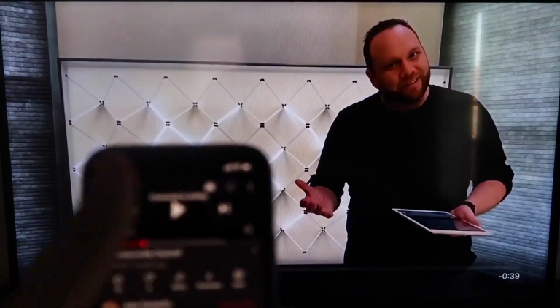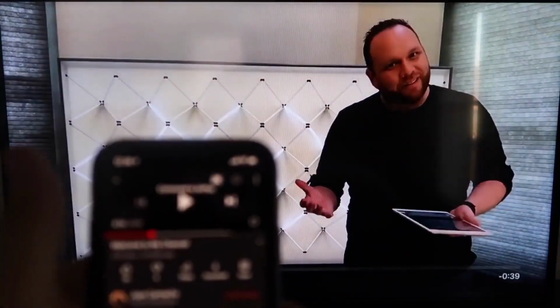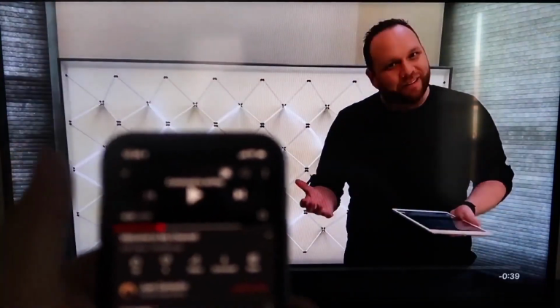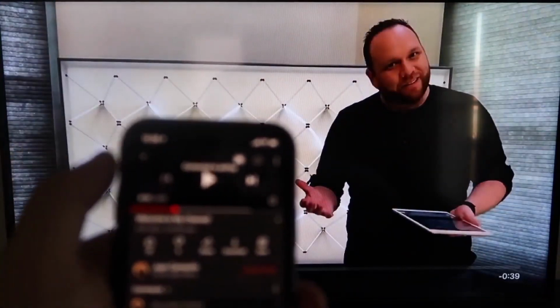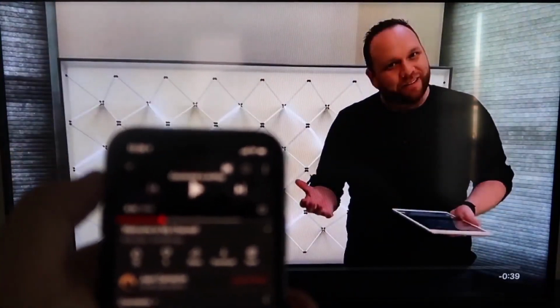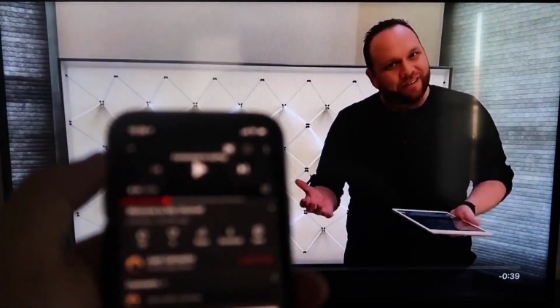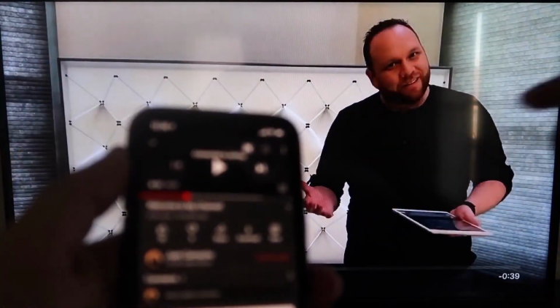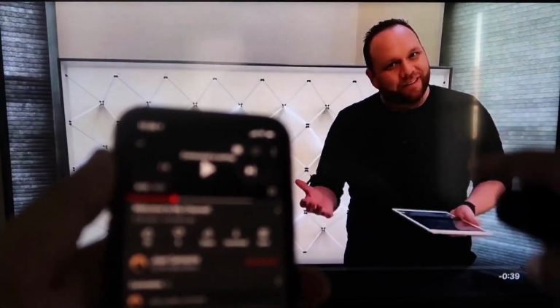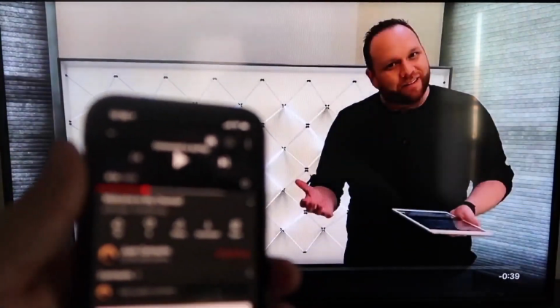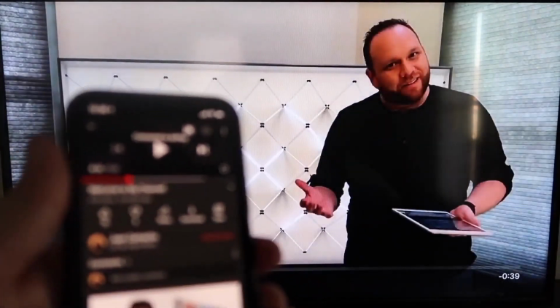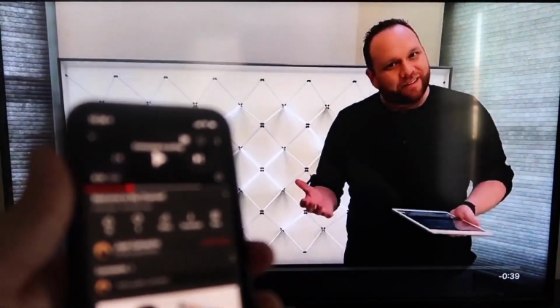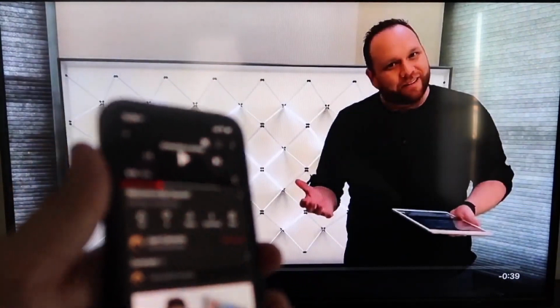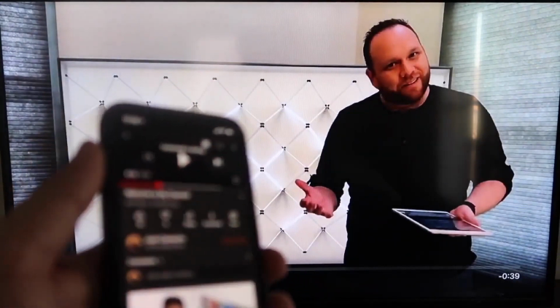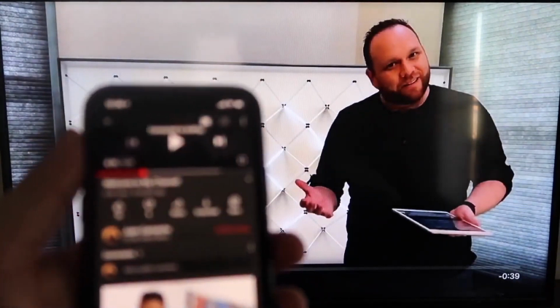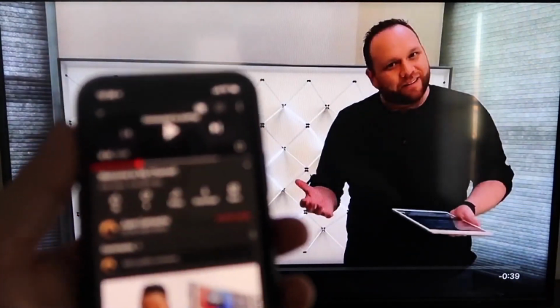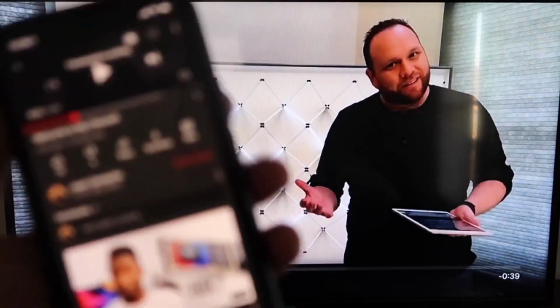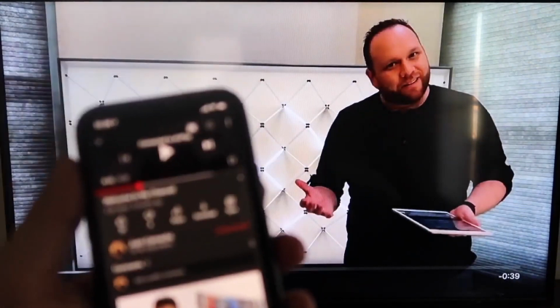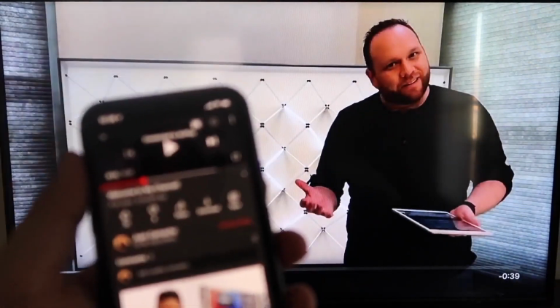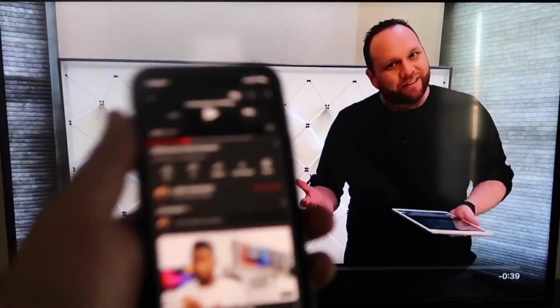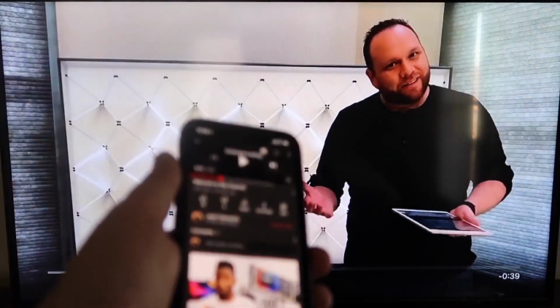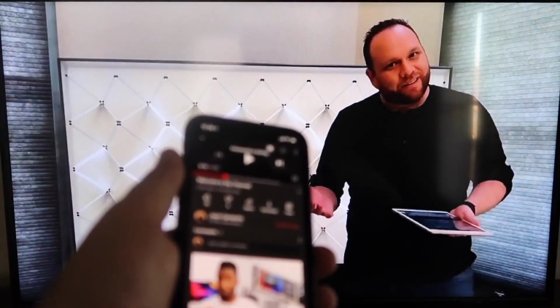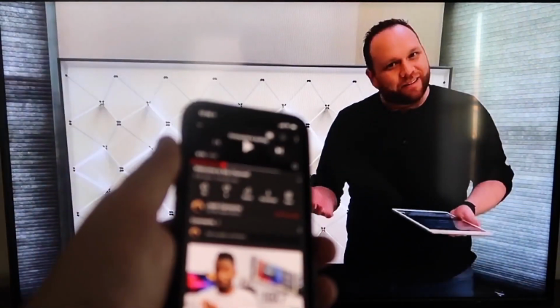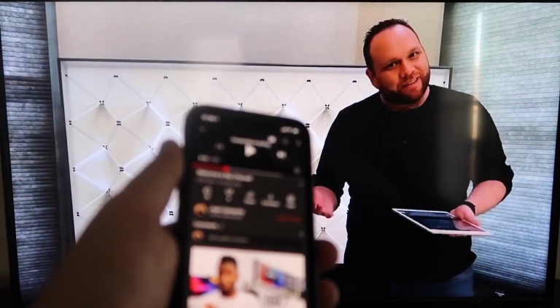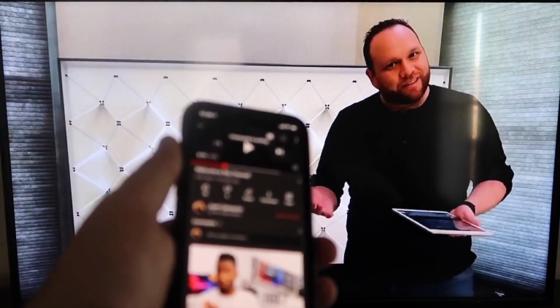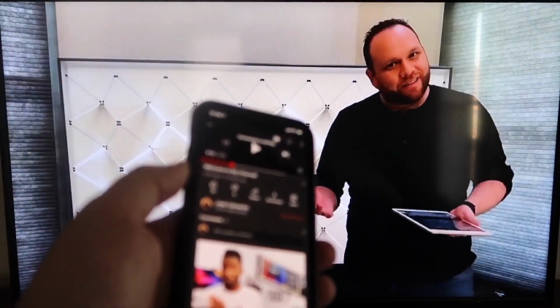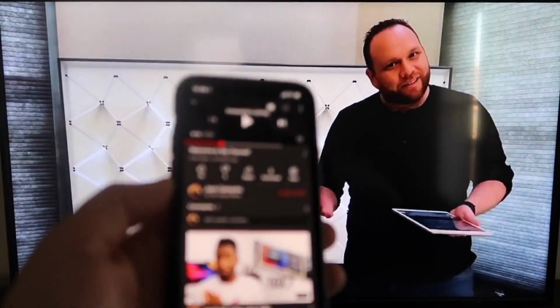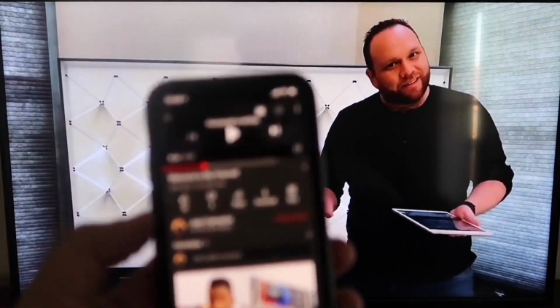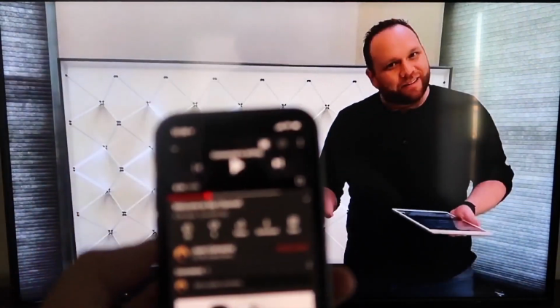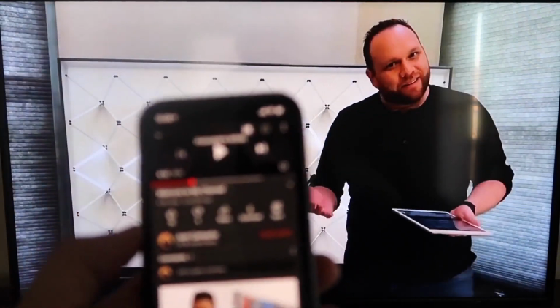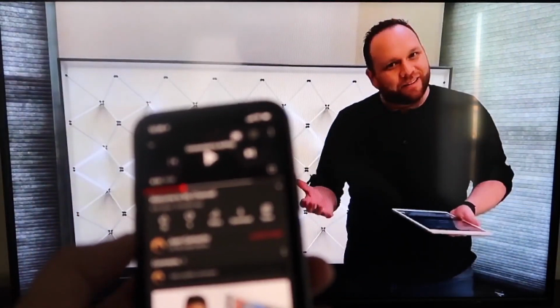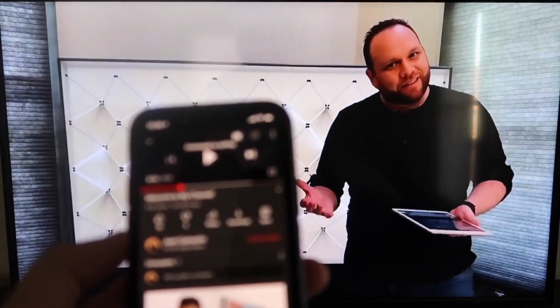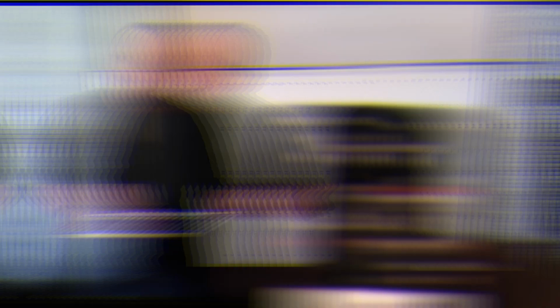As you can see, it works — your phone content is now showing on your TV. I love Apple AirPlay.